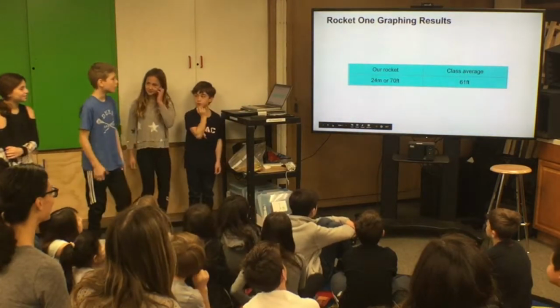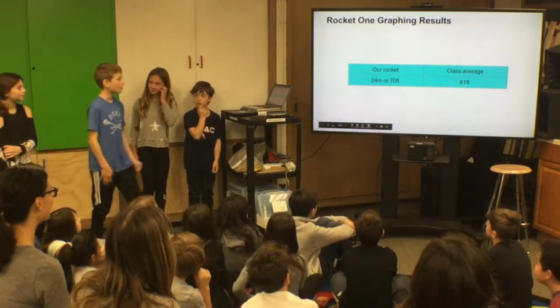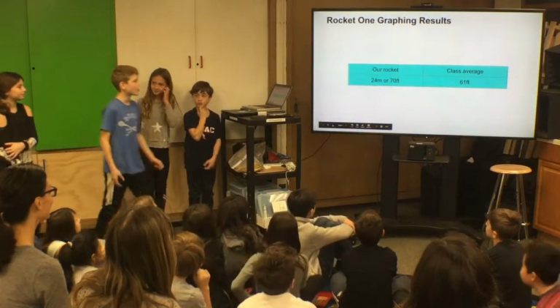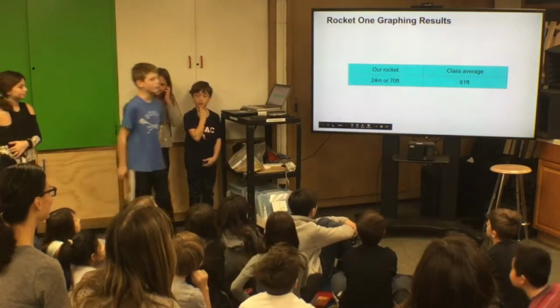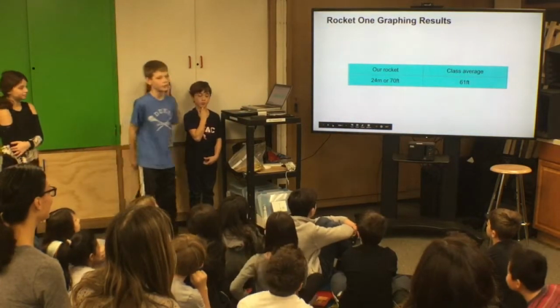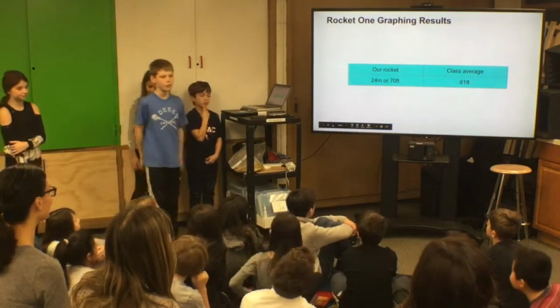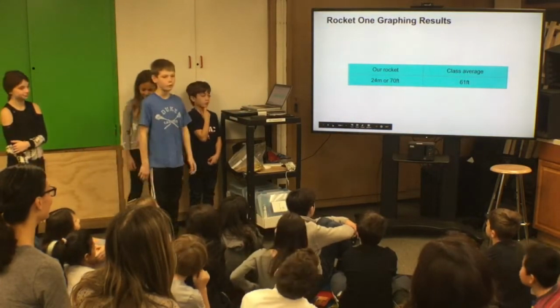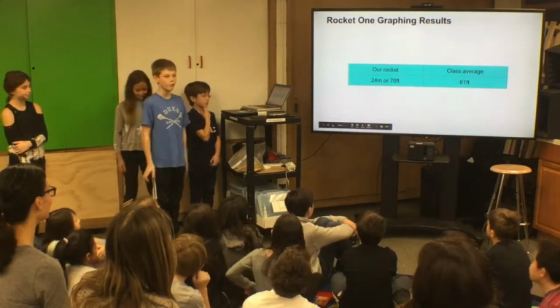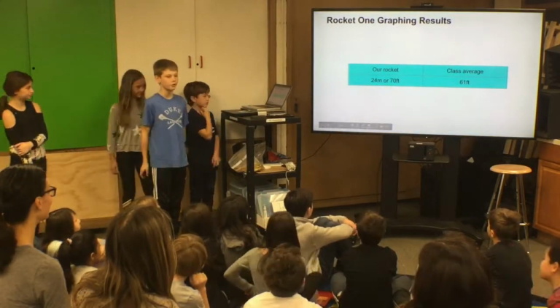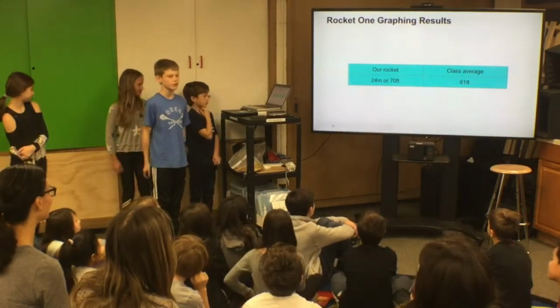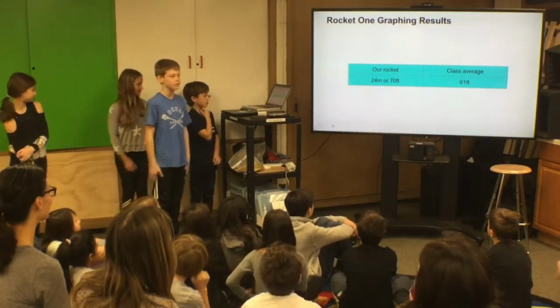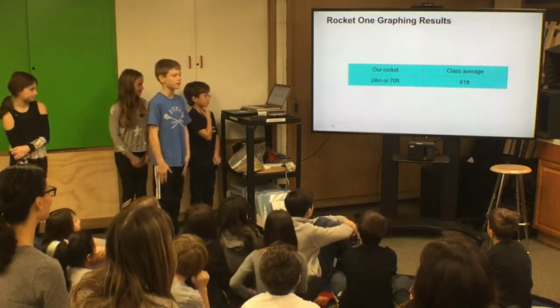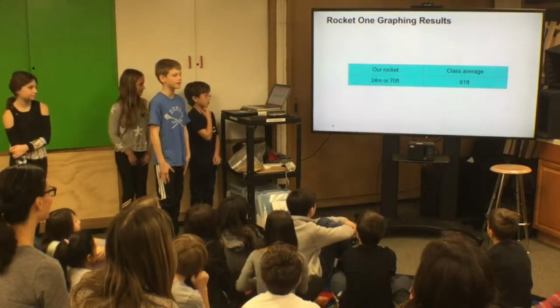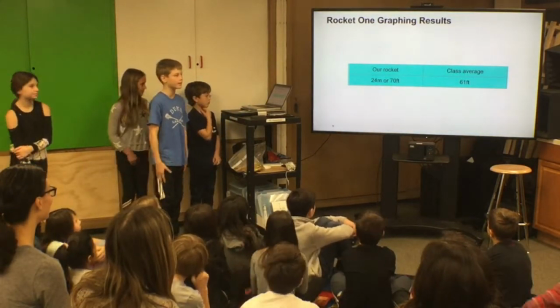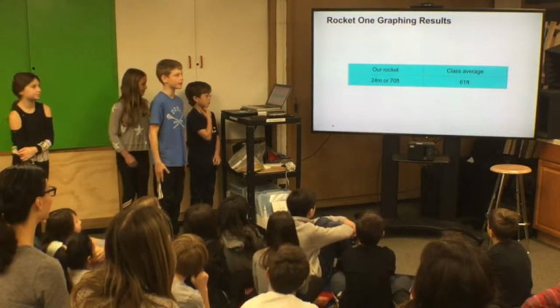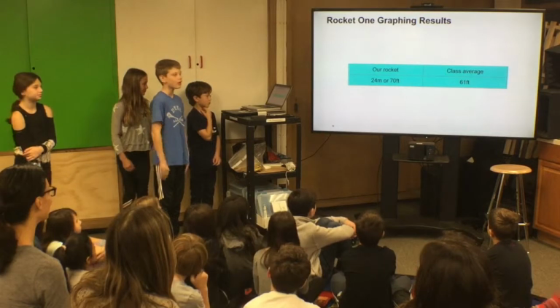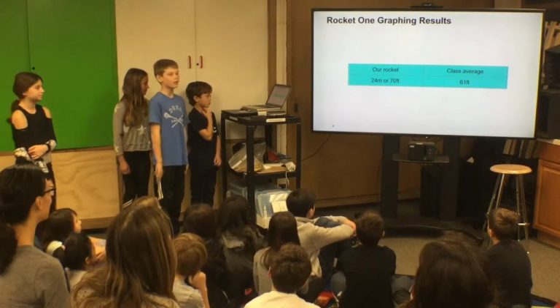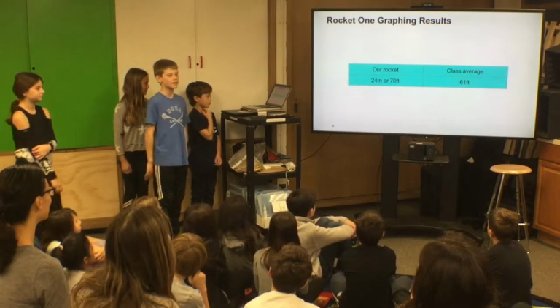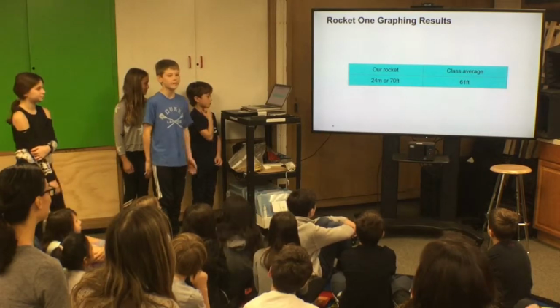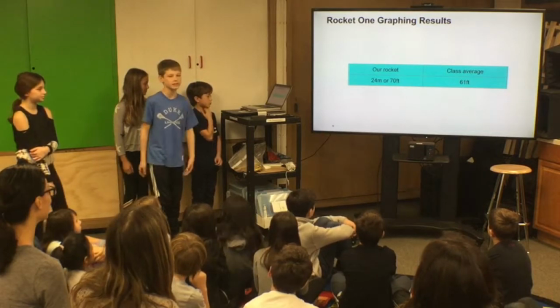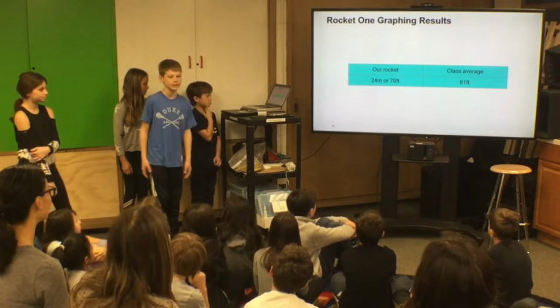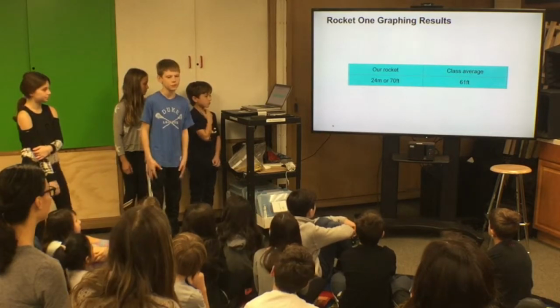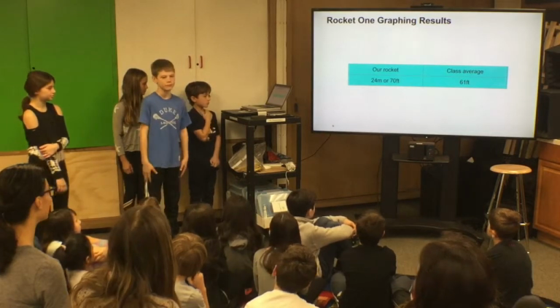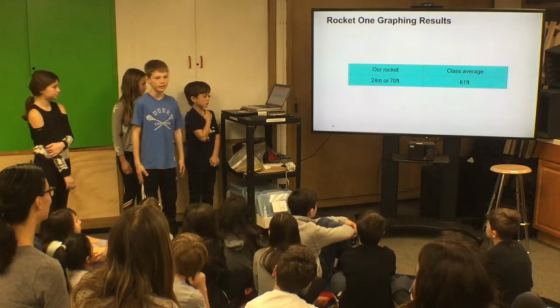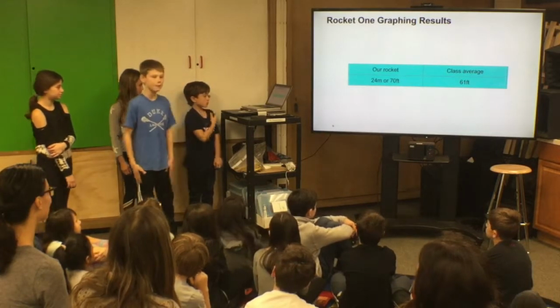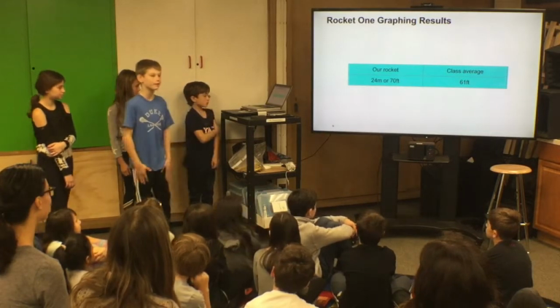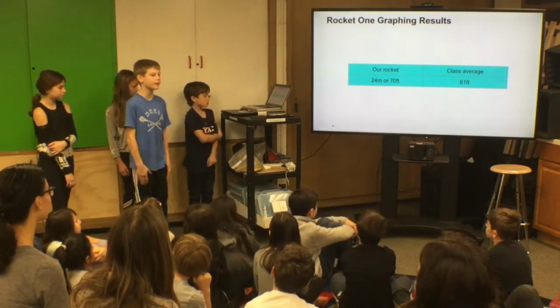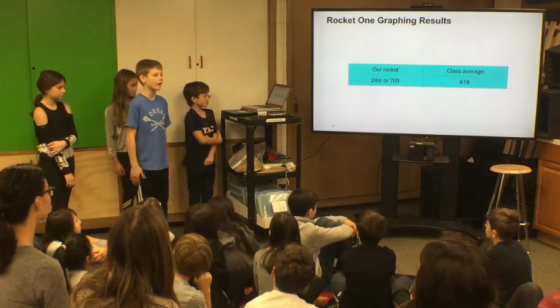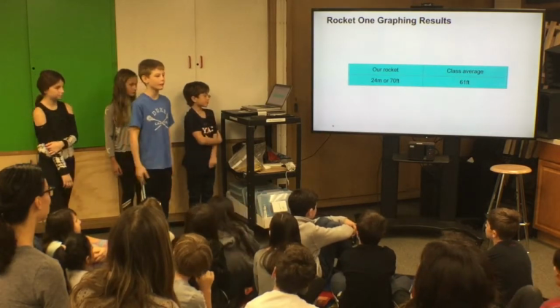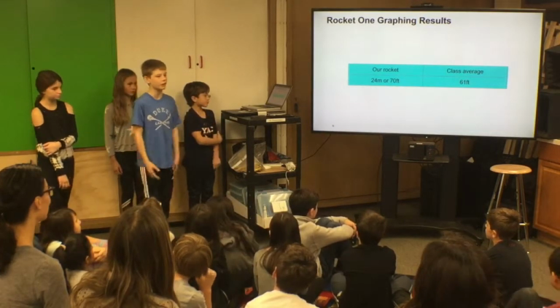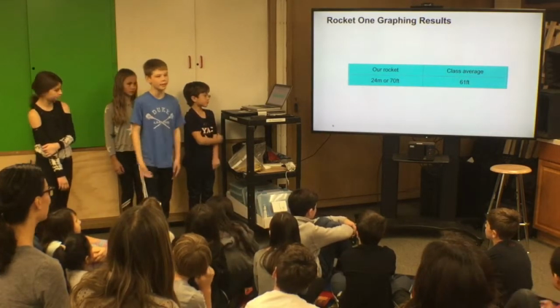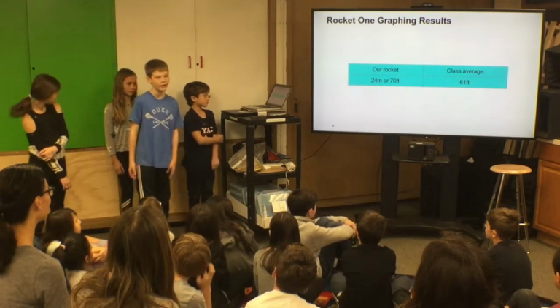Our rocket went 24 meters or 70 feet into the air. The class average was 61 feet, so we think our rocket went a little bit higher.